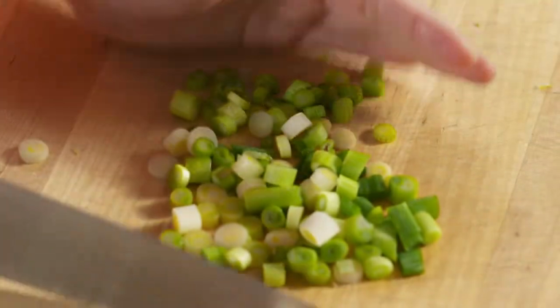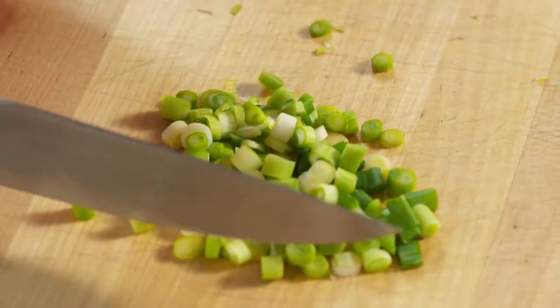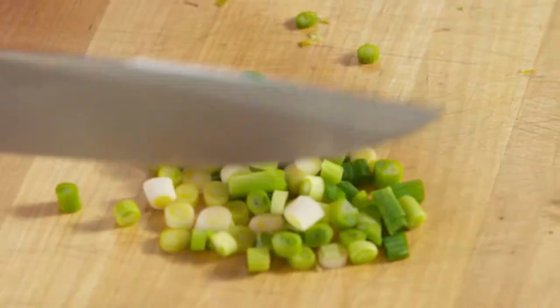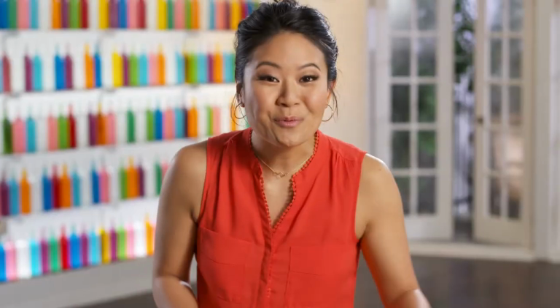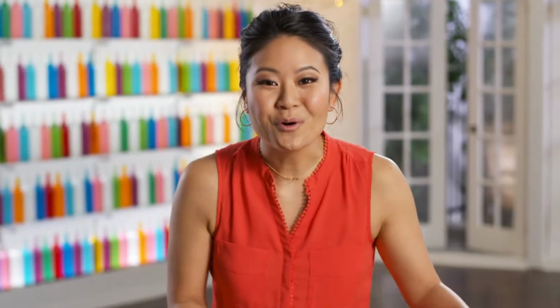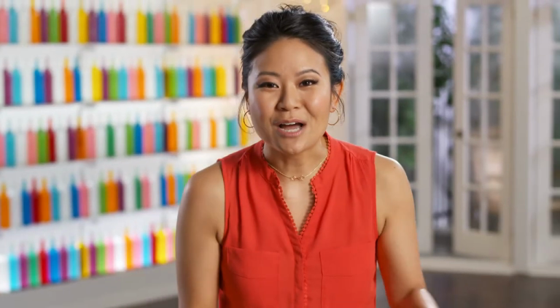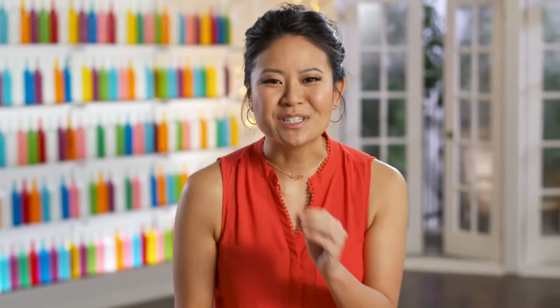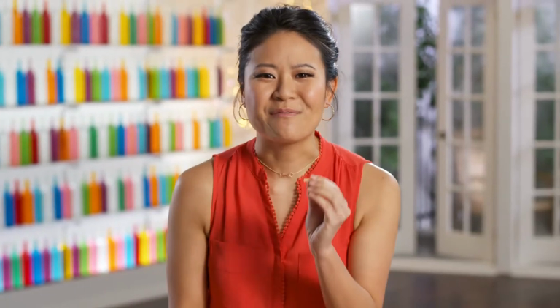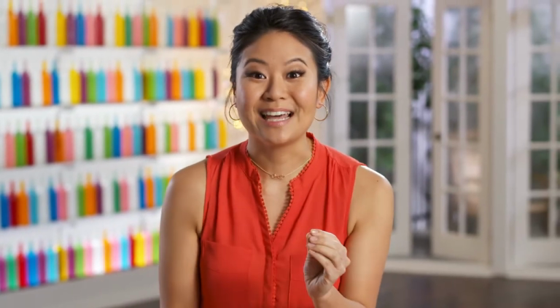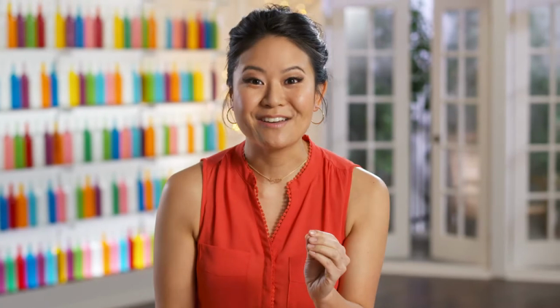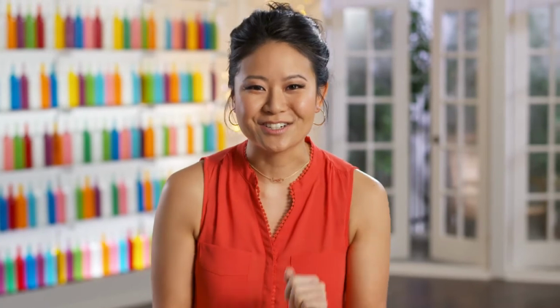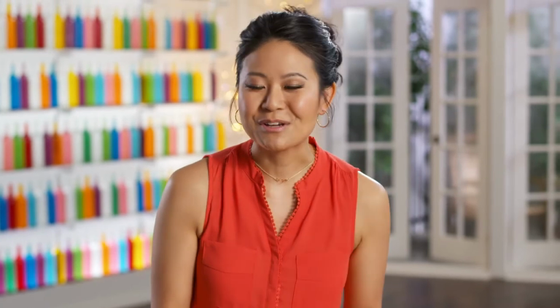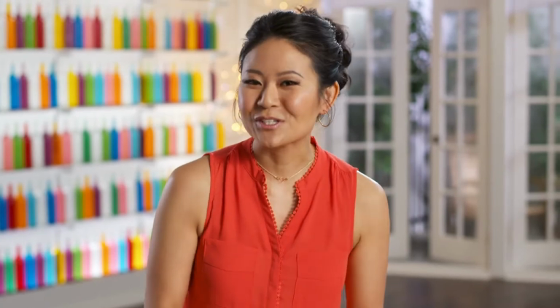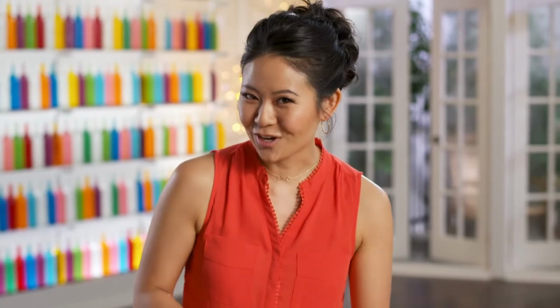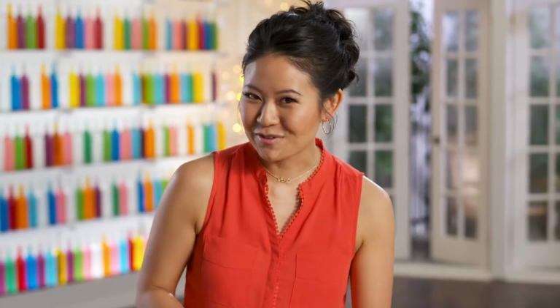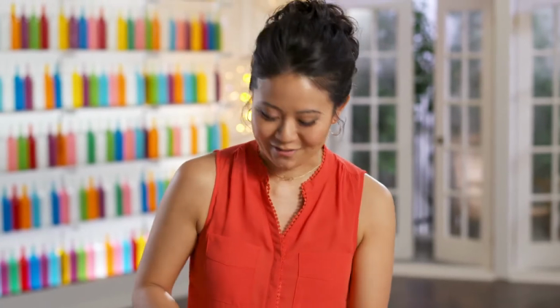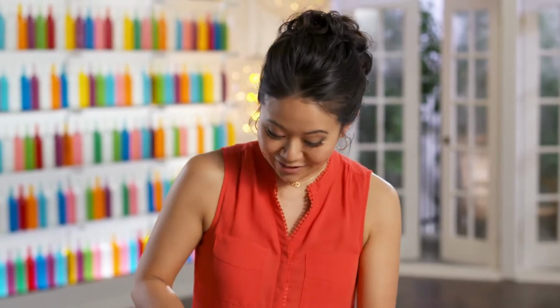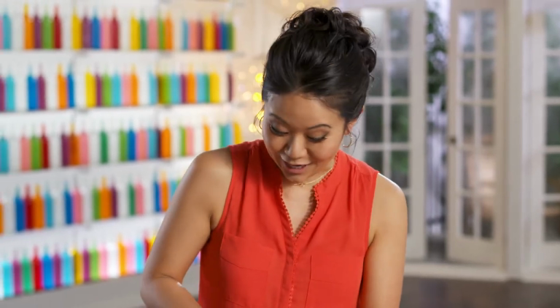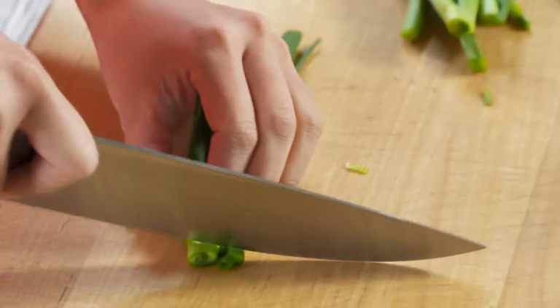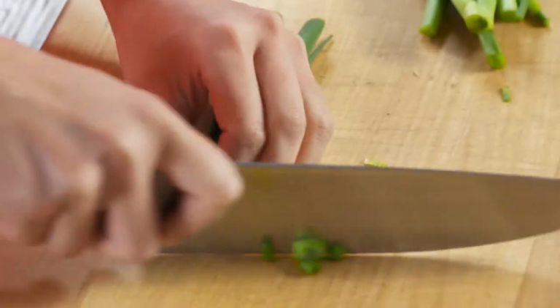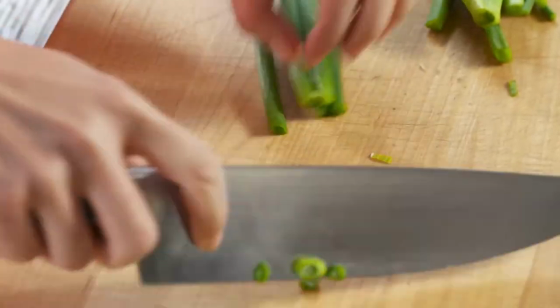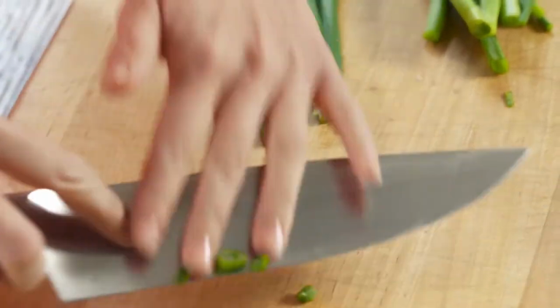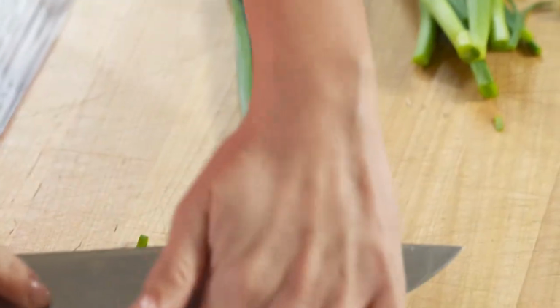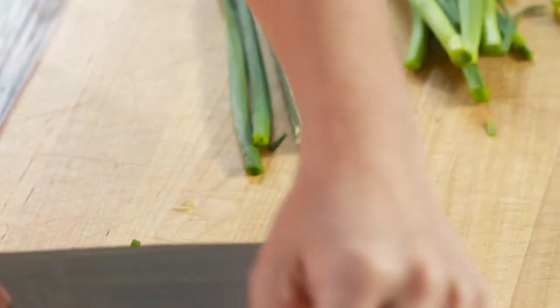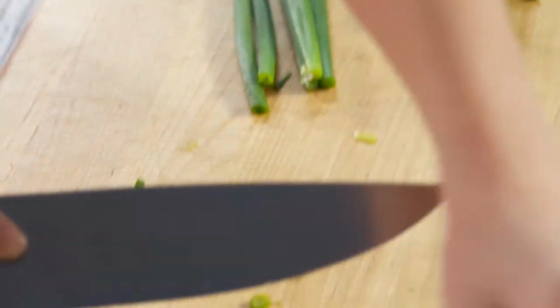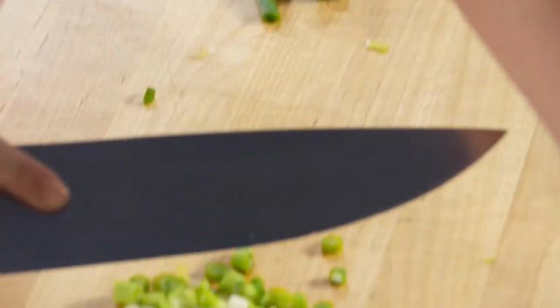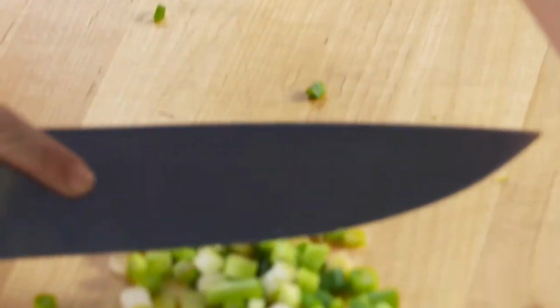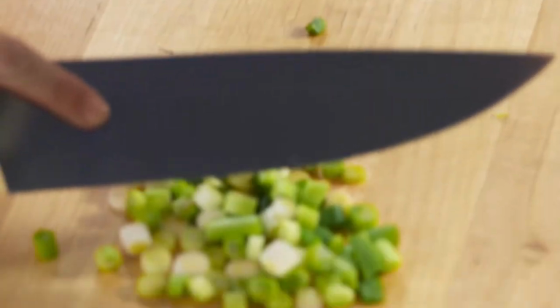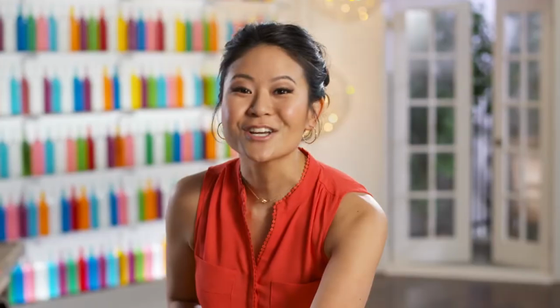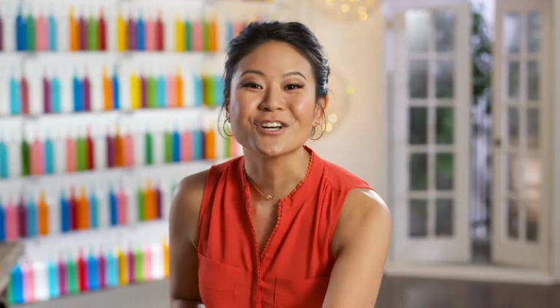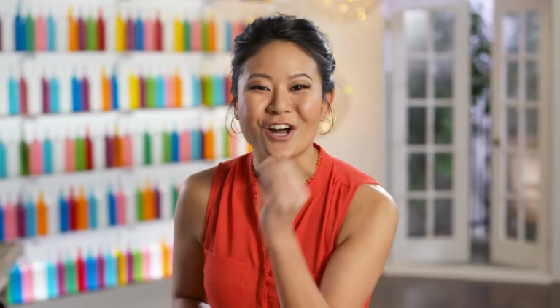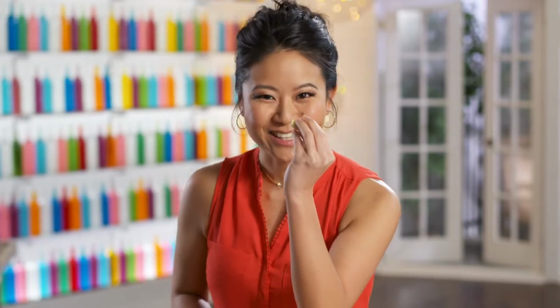For the pork, I want some flavor. So I'm starting off with my favorite aromatics: green onion and garlic.